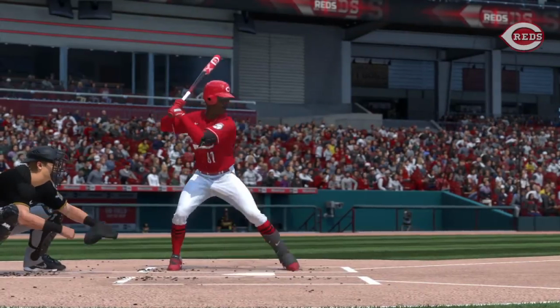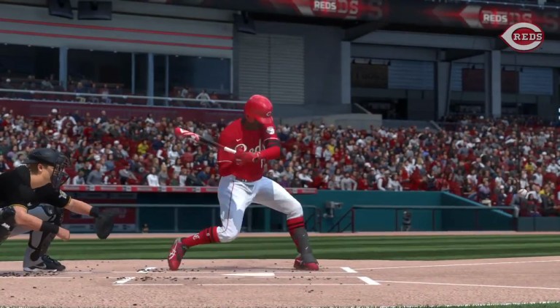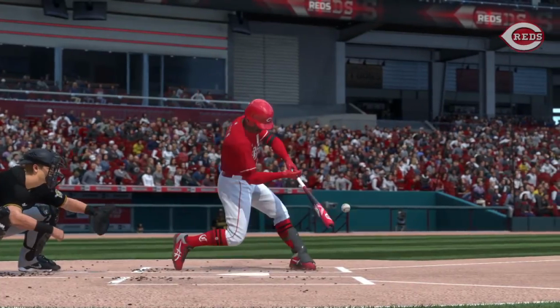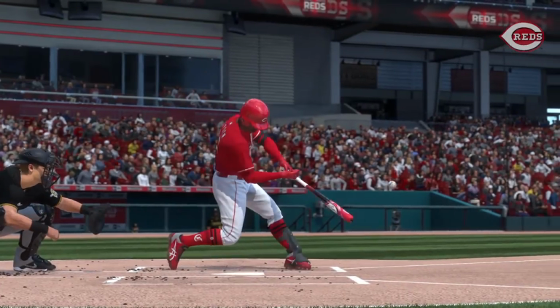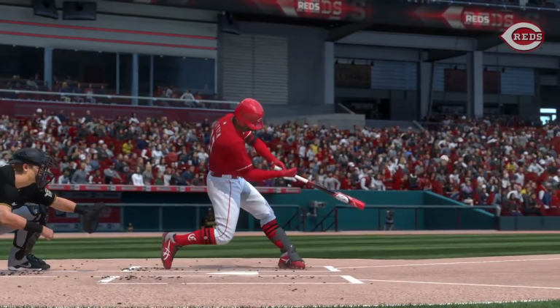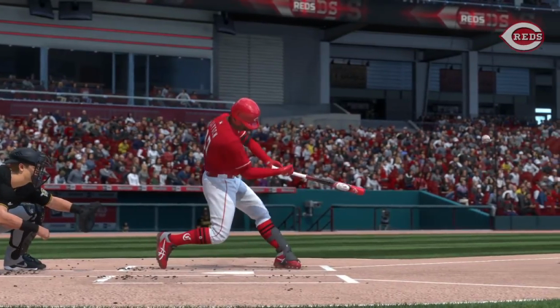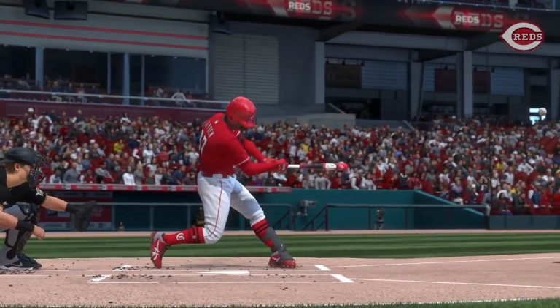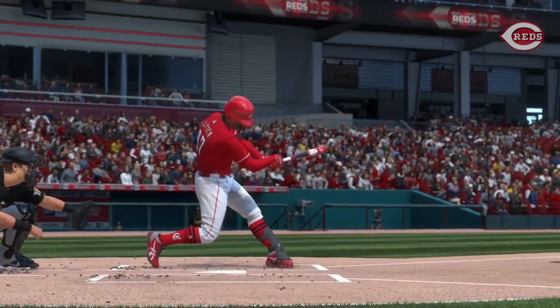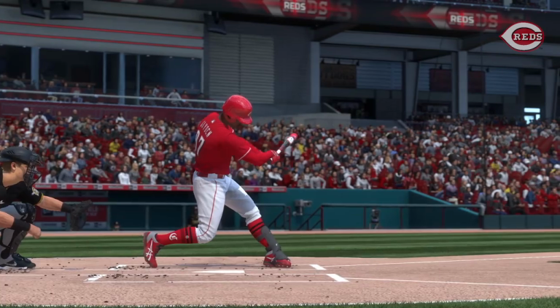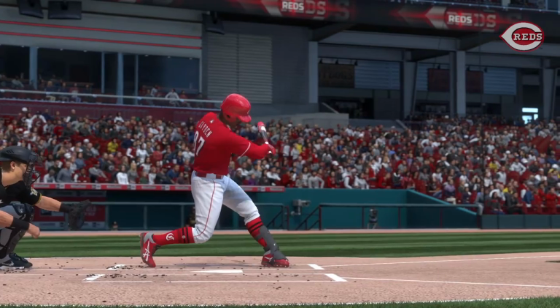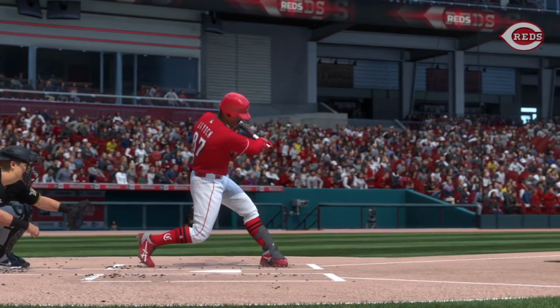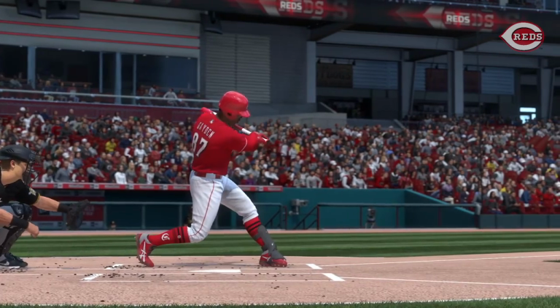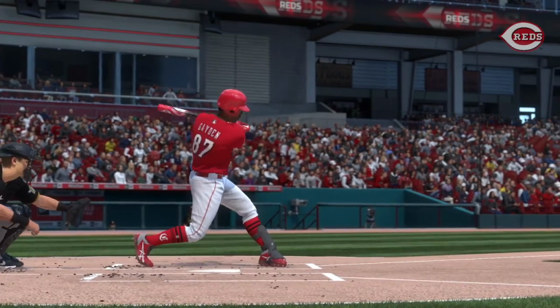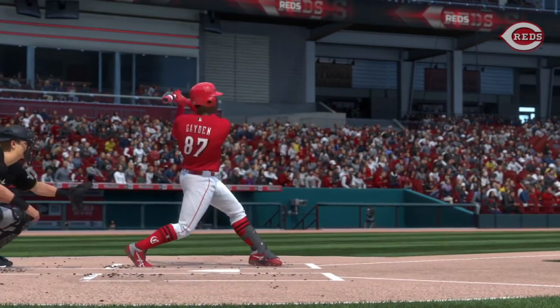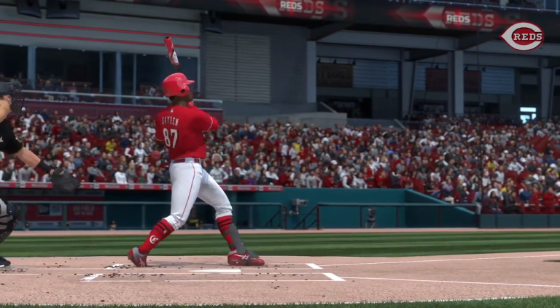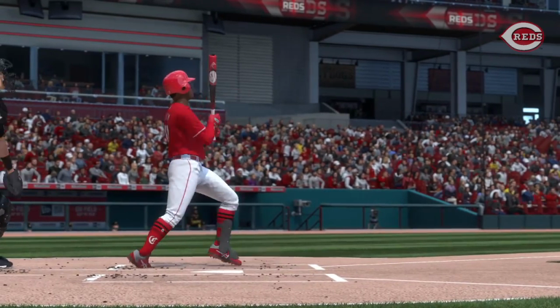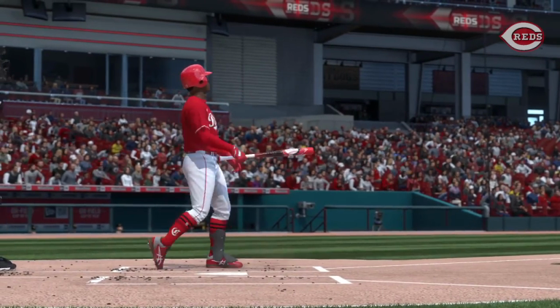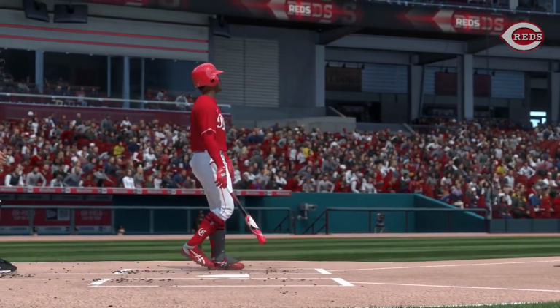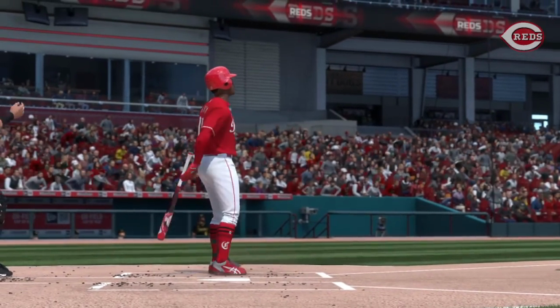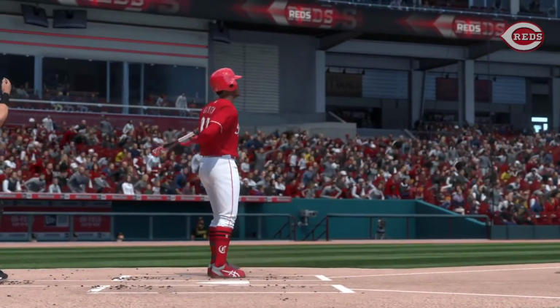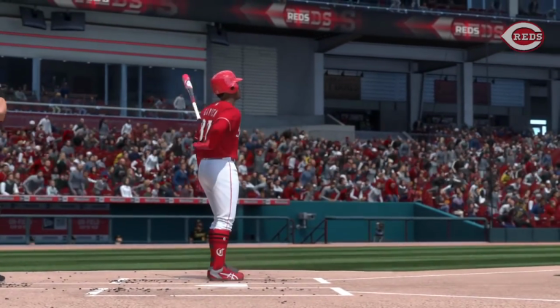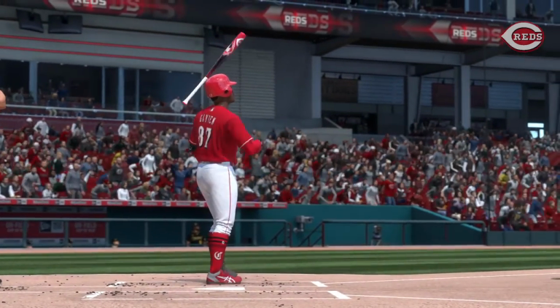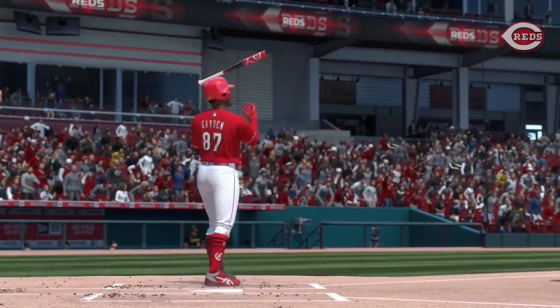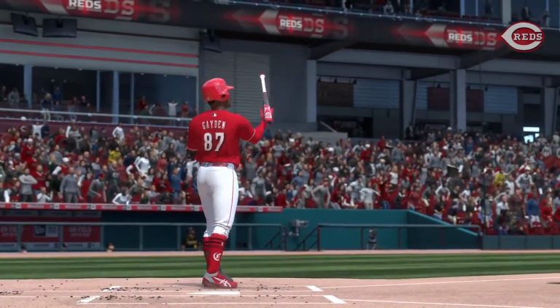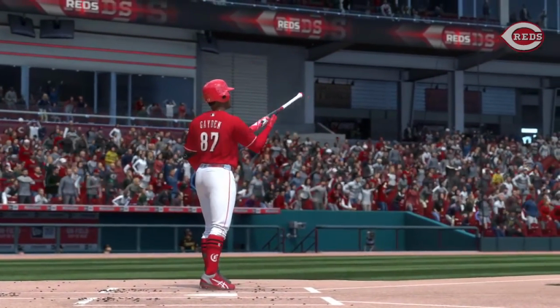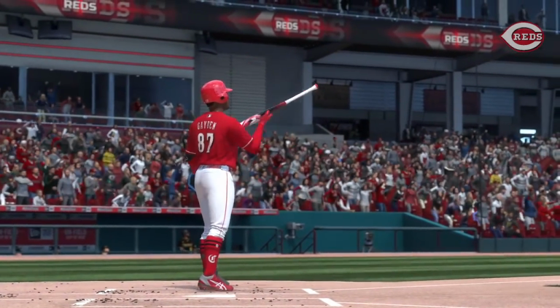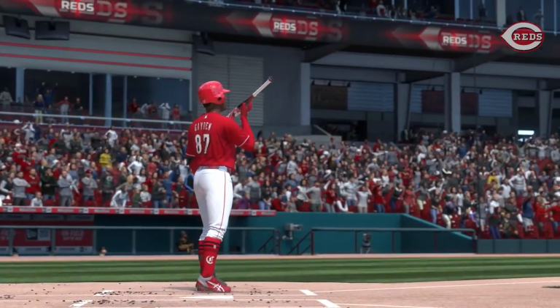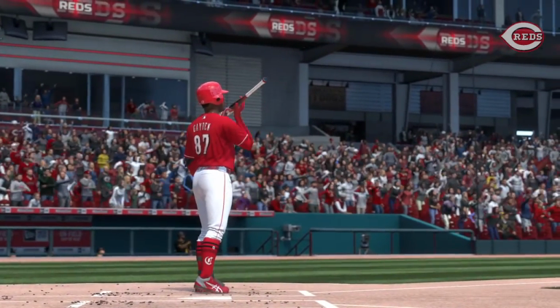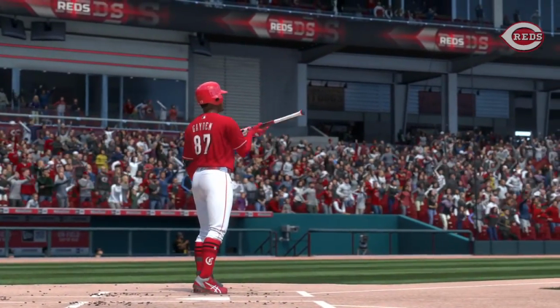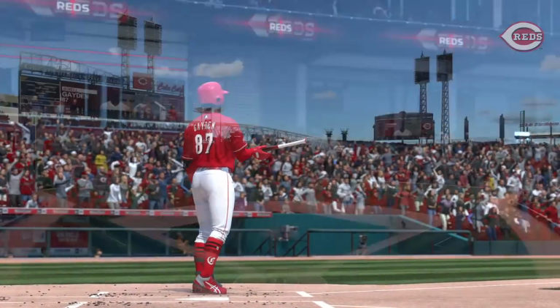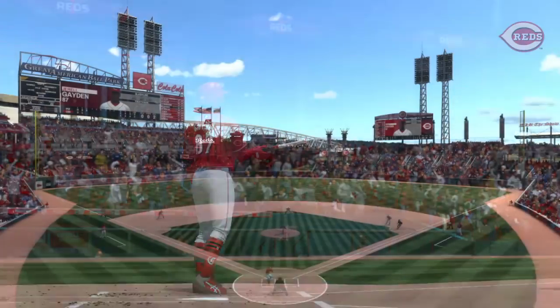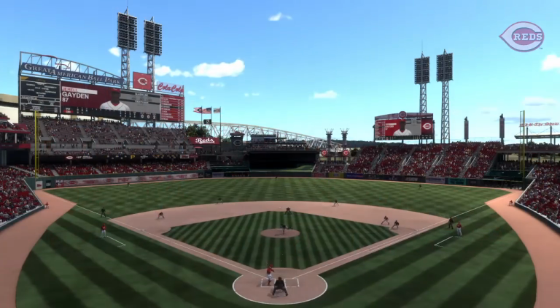Looking to do damage — I think he had his sights set on that pitch. He went and got it and circled the bases.